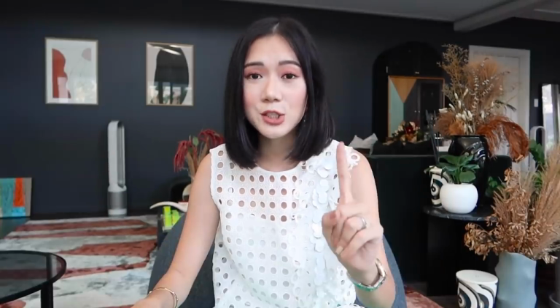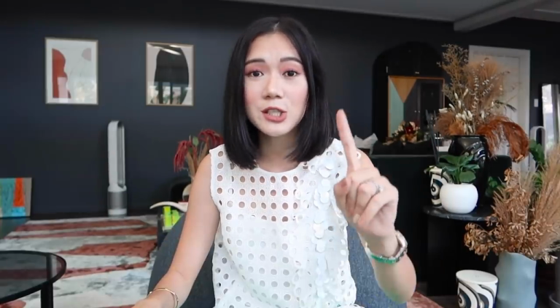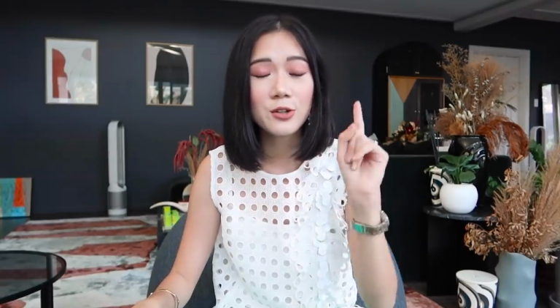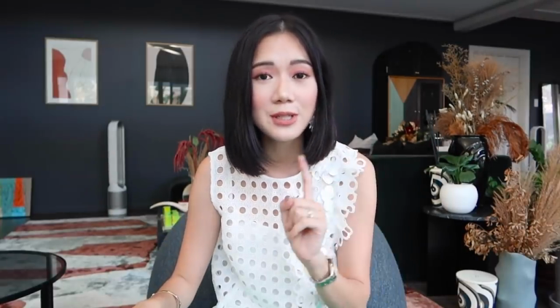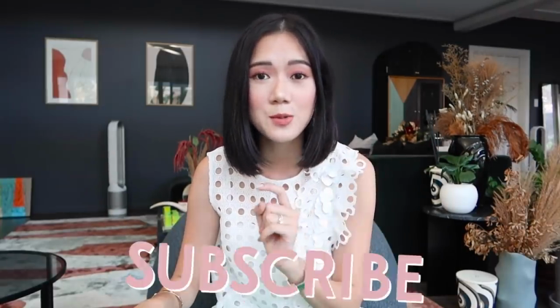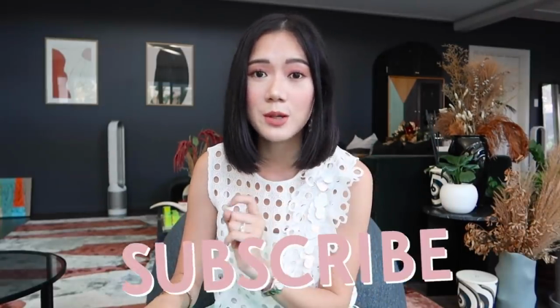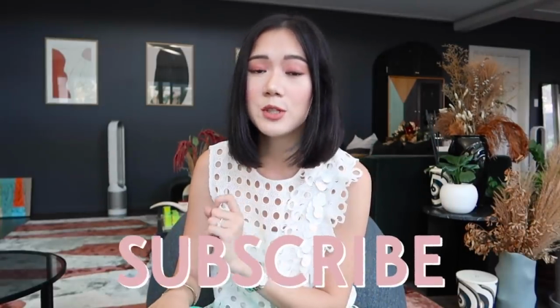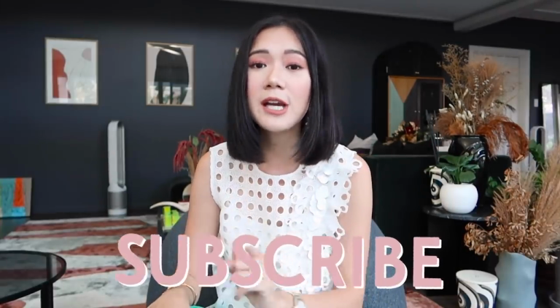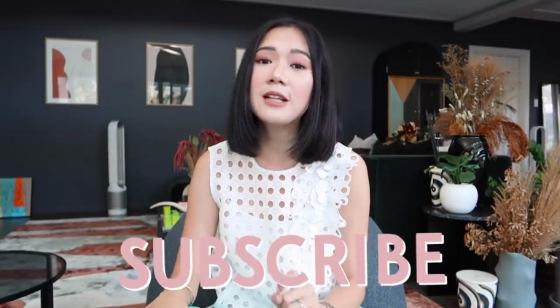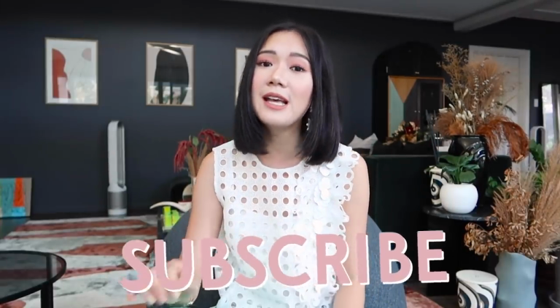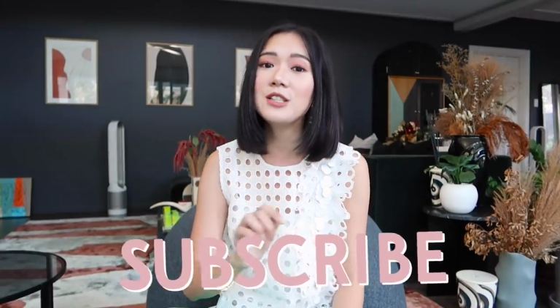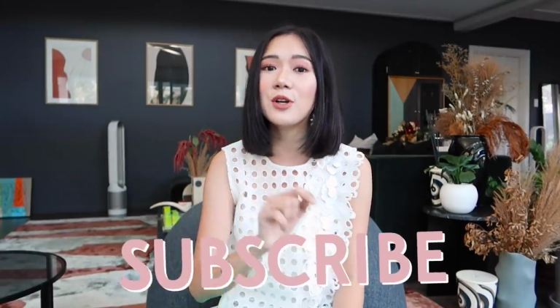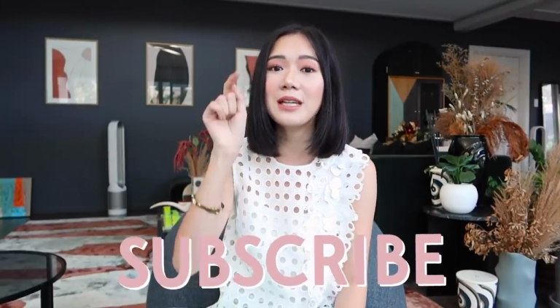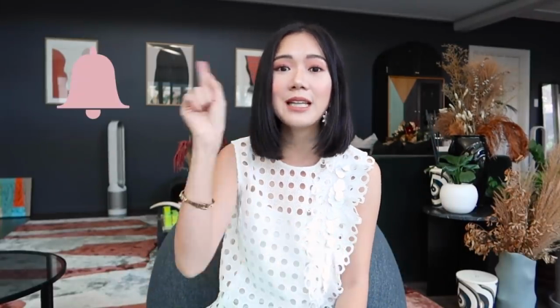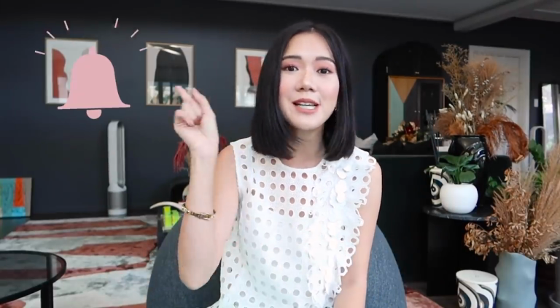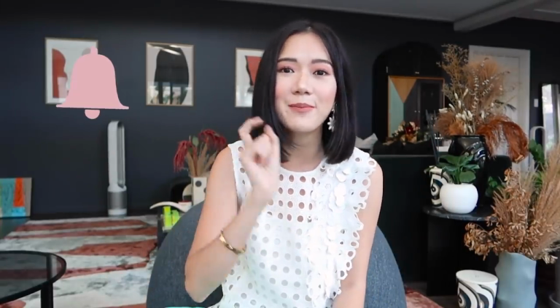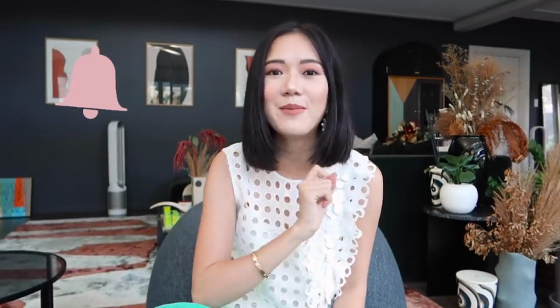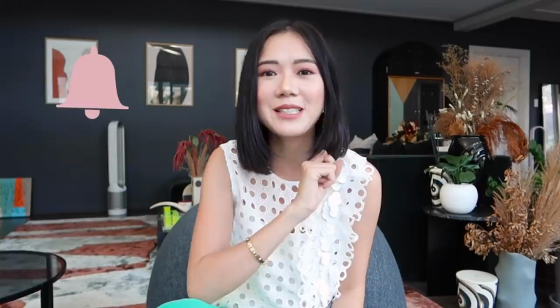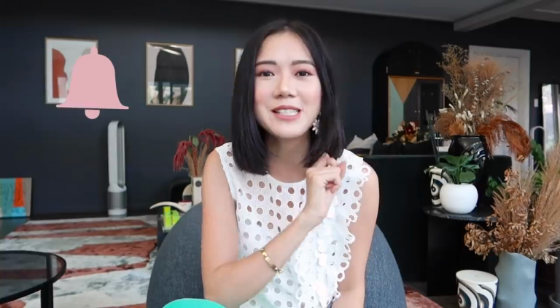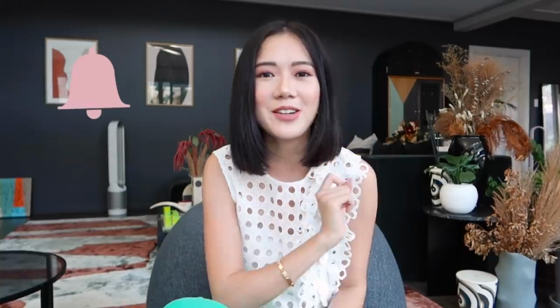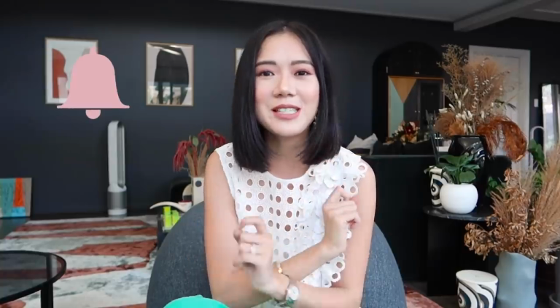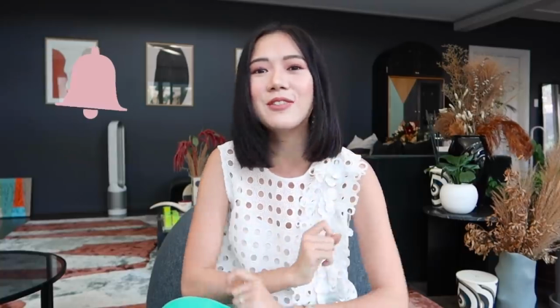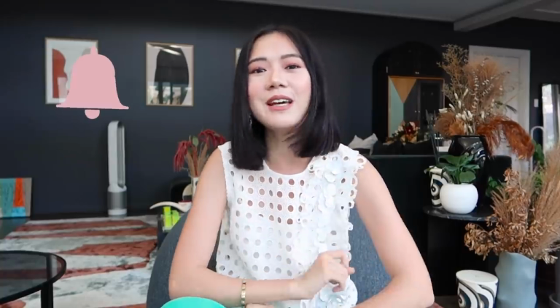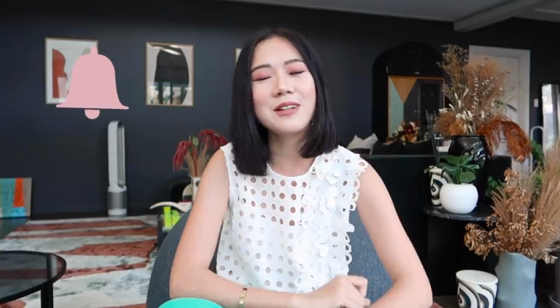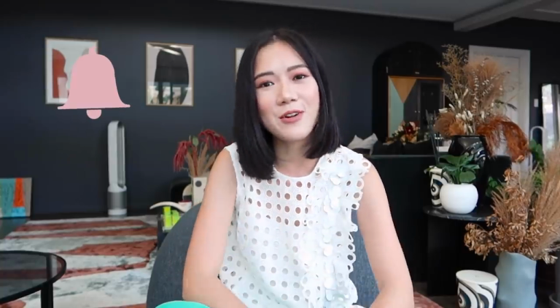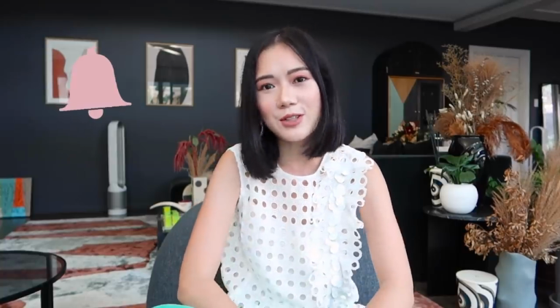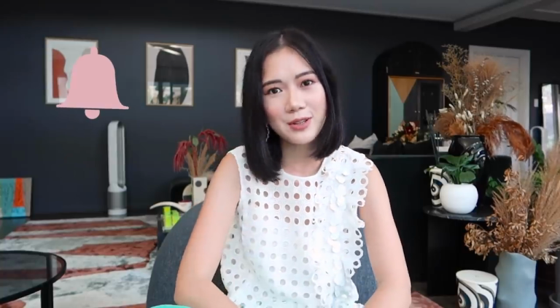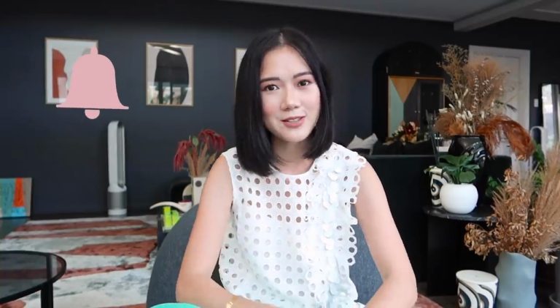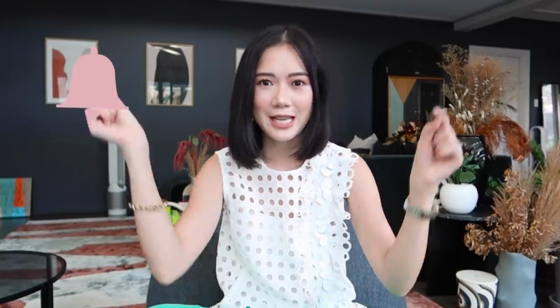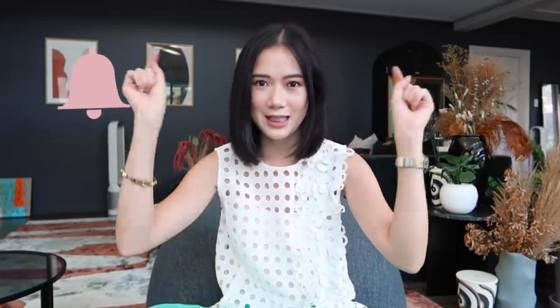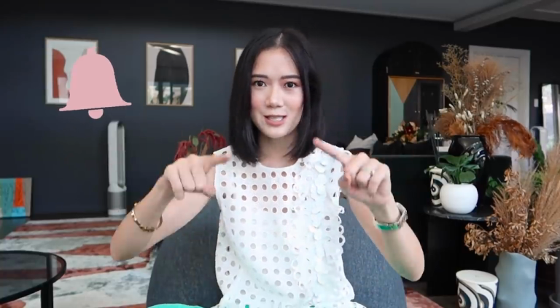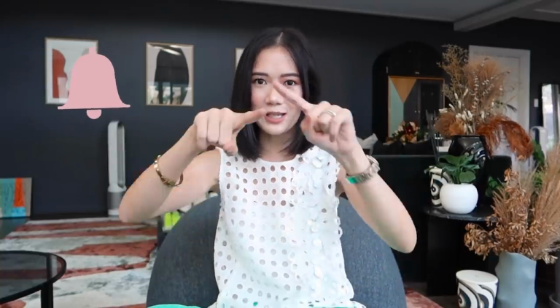Make sure that you're already subscribed to my channel and you've already clicked on that bell button so you're always notified whenever I have new videos like this one.